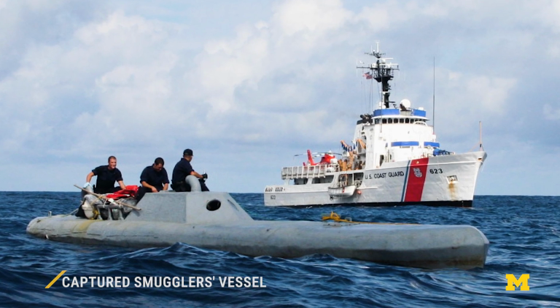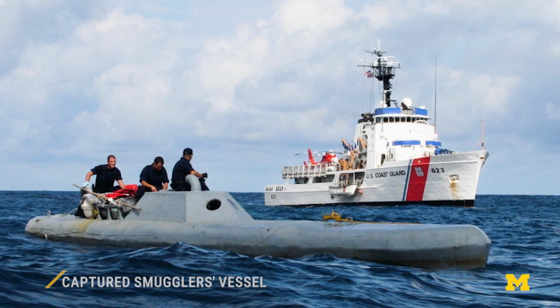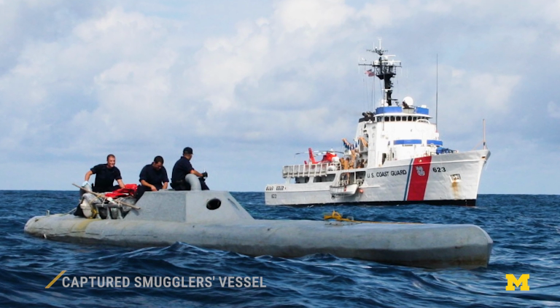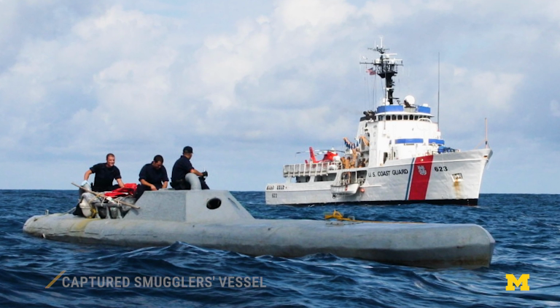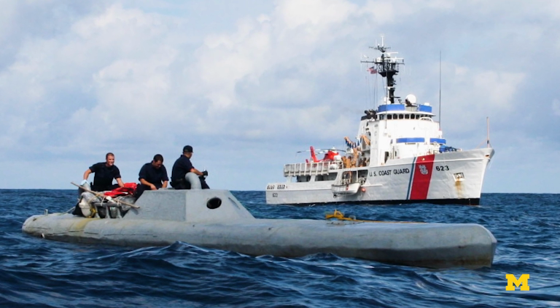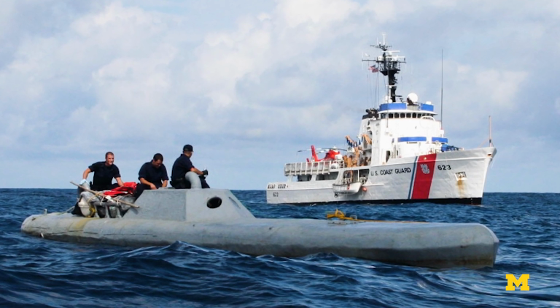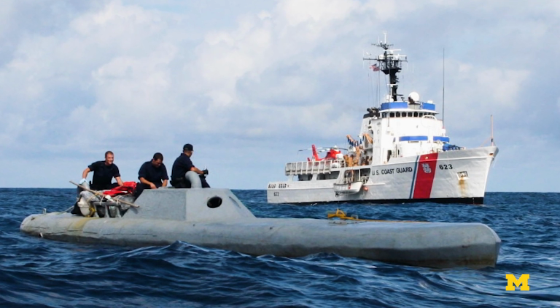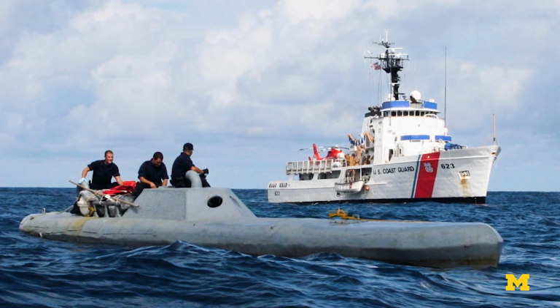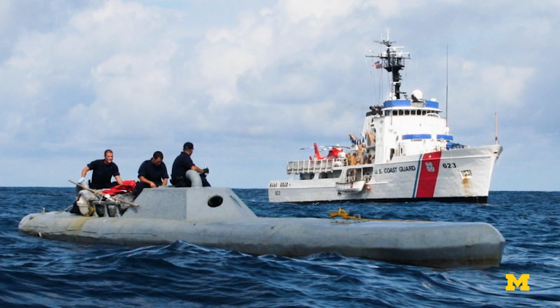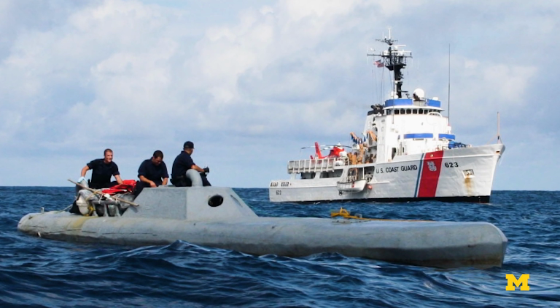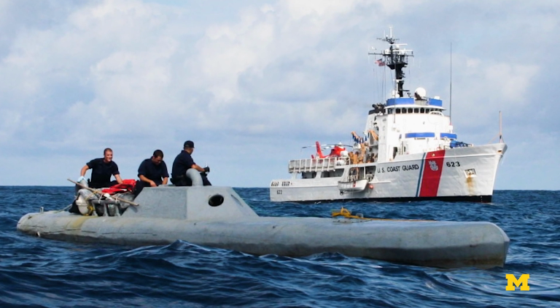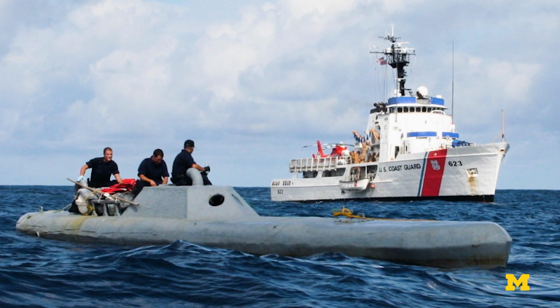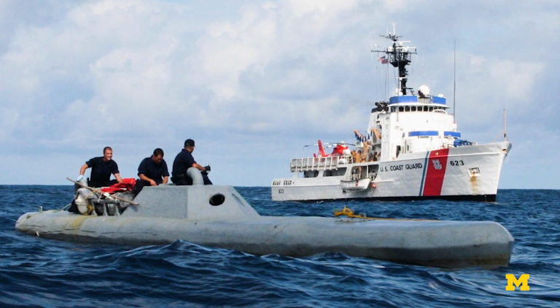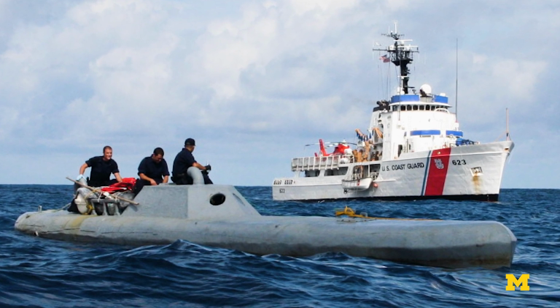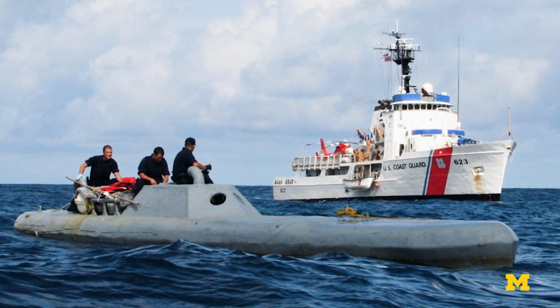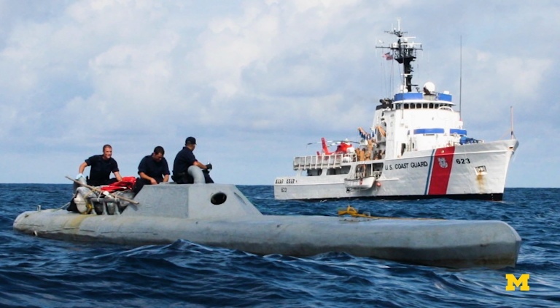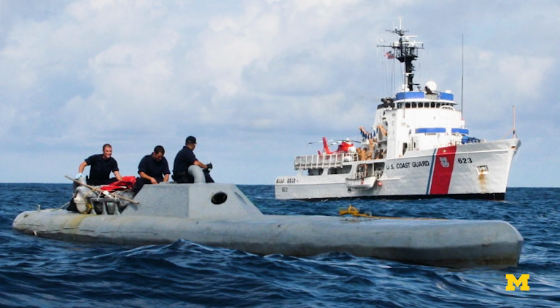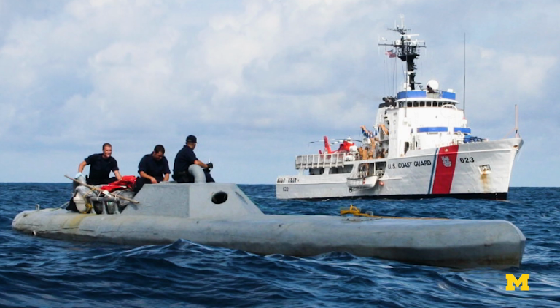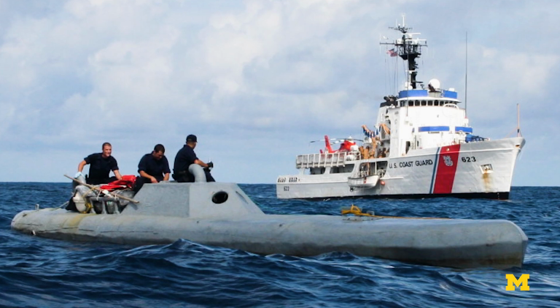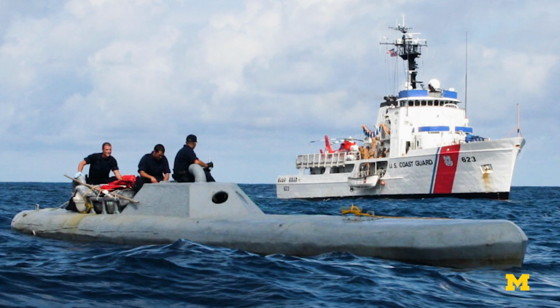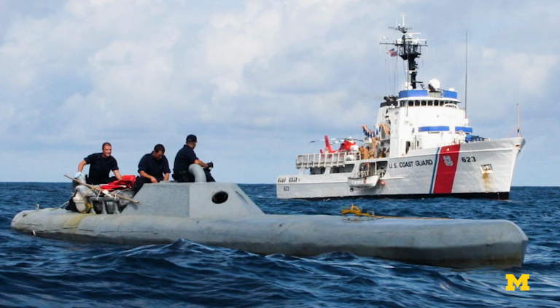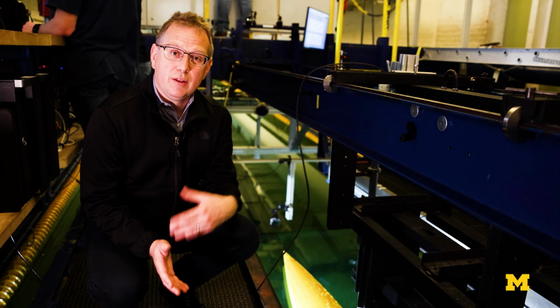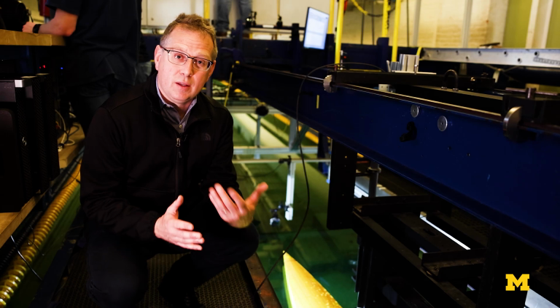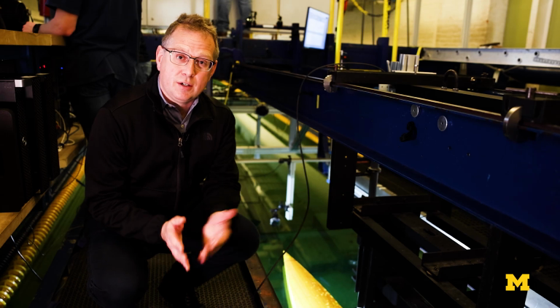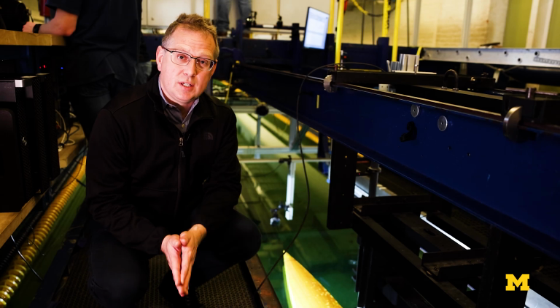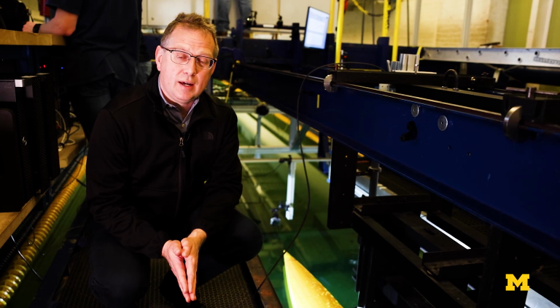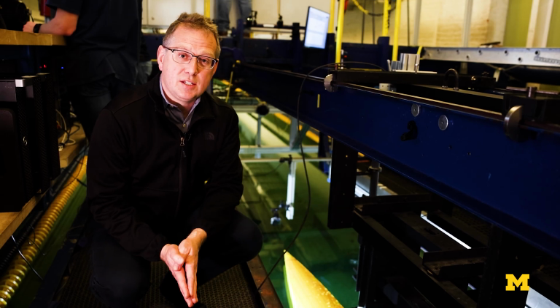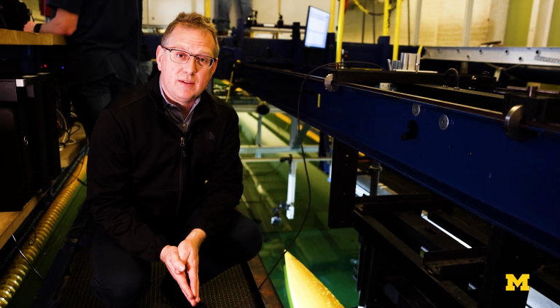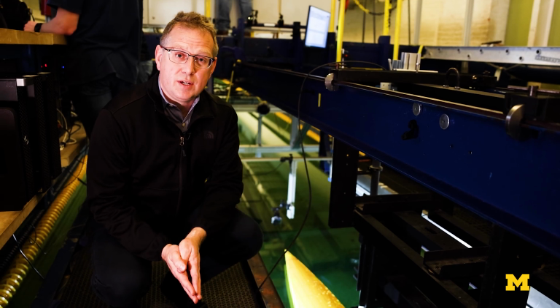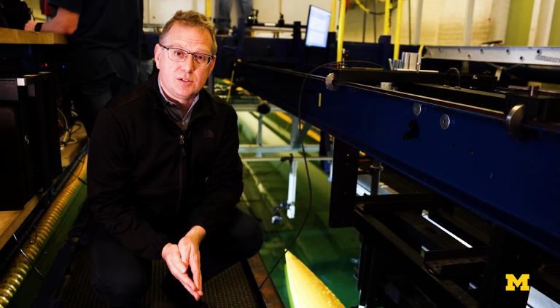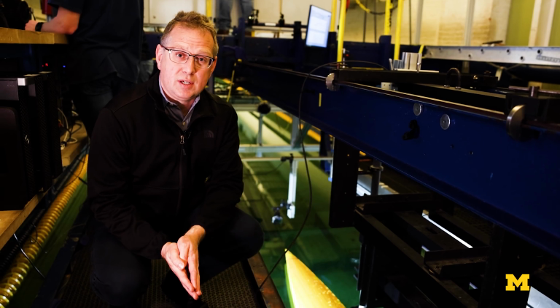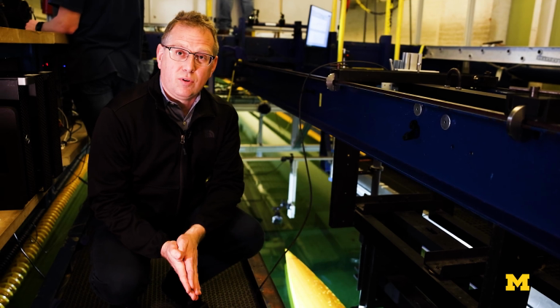But militaries are also interested in this technology if they have to move something covertly around the world. They'd like to understand how to design these vessels successfully.